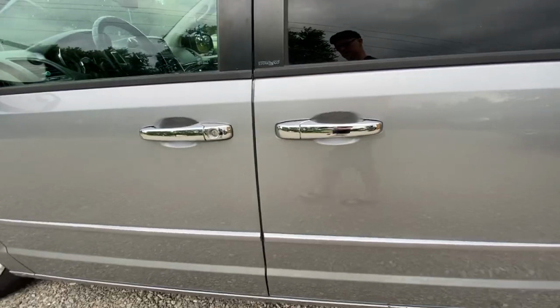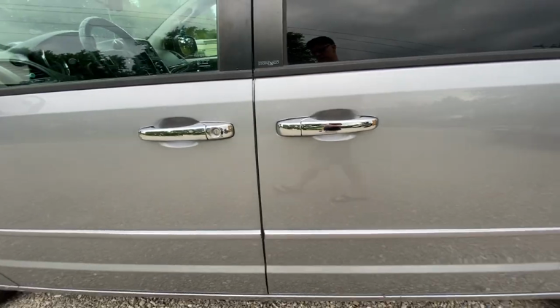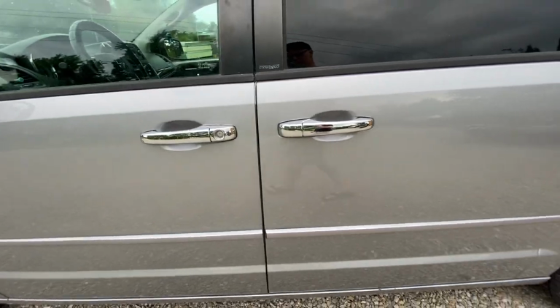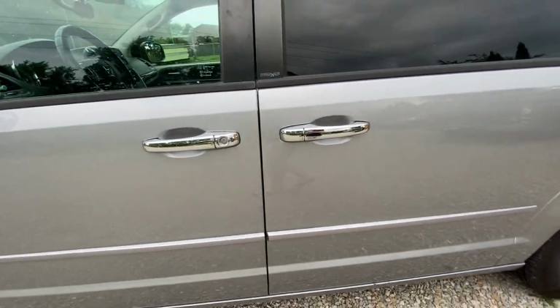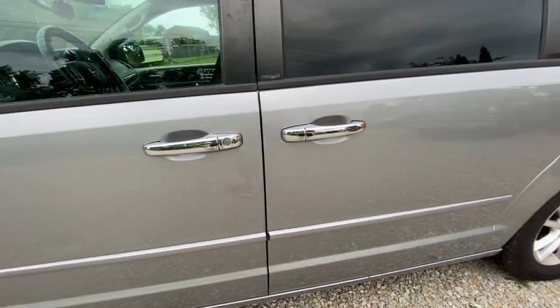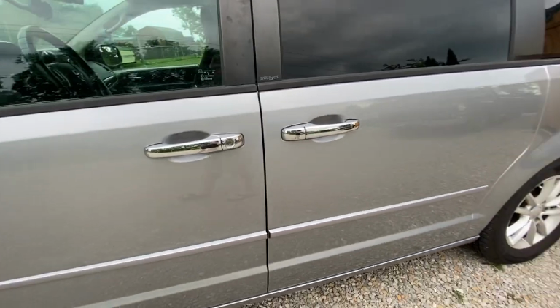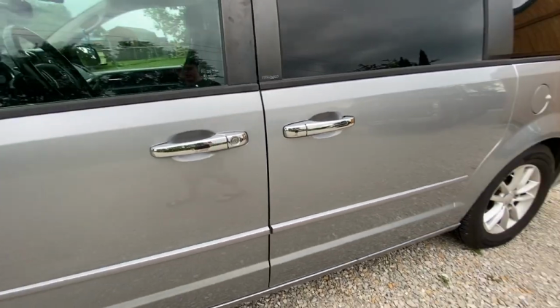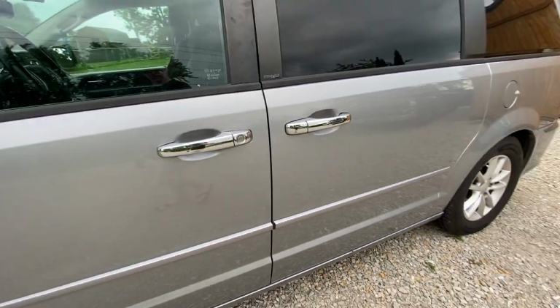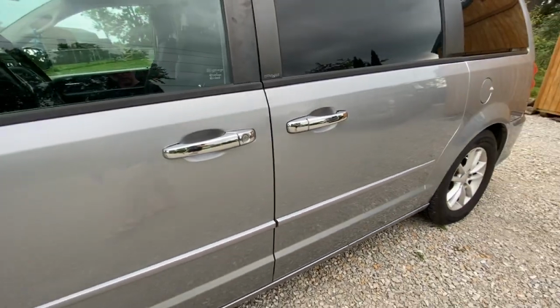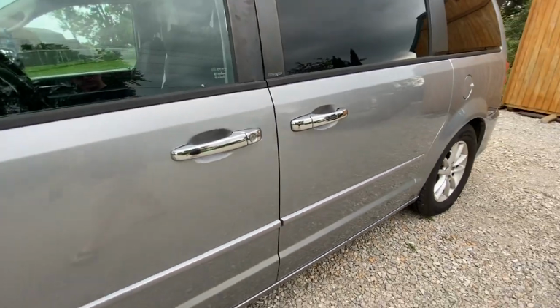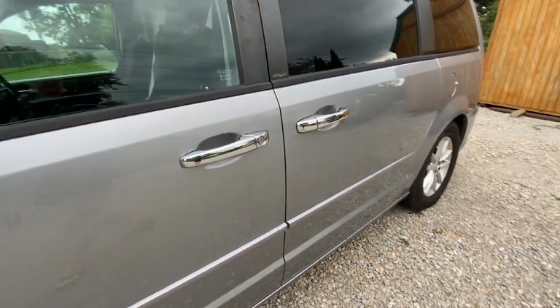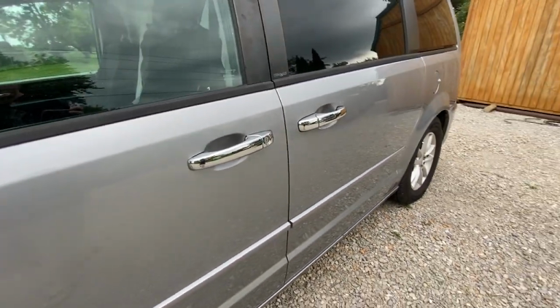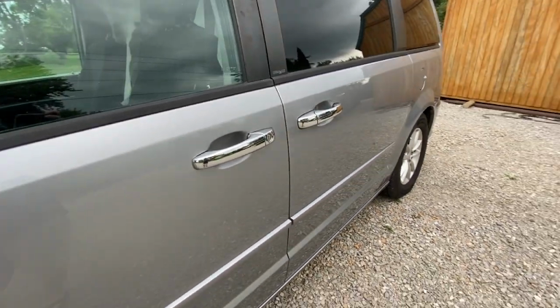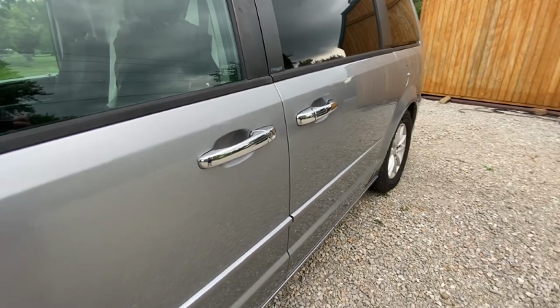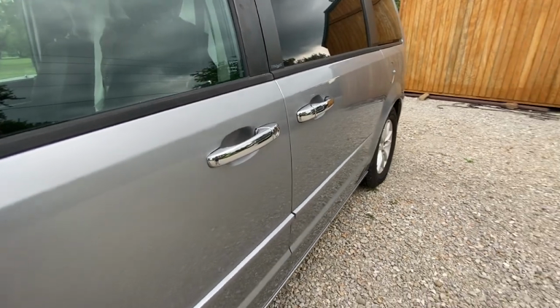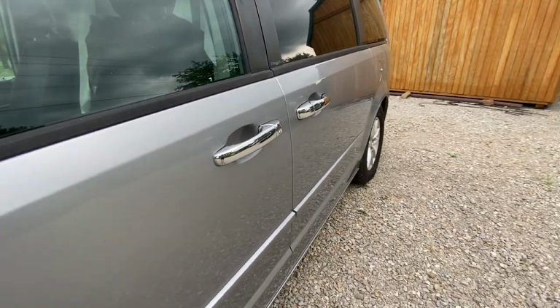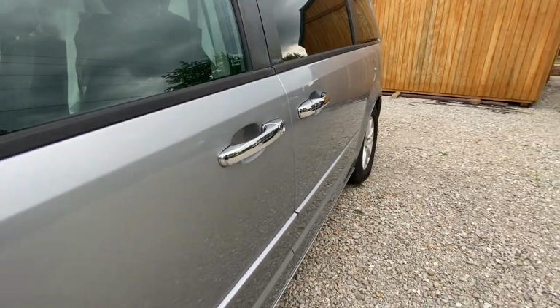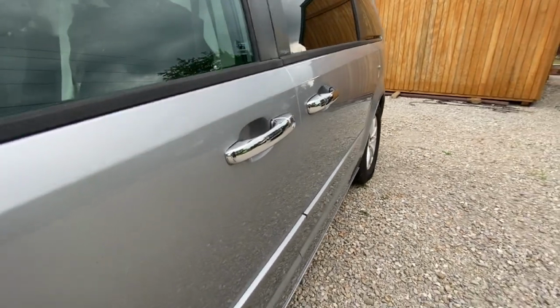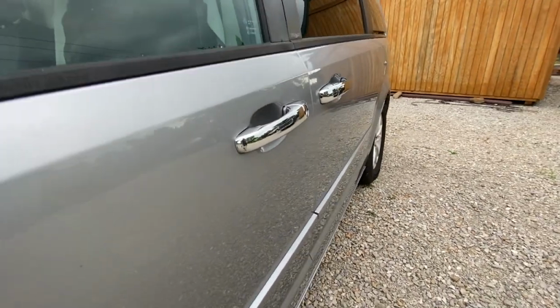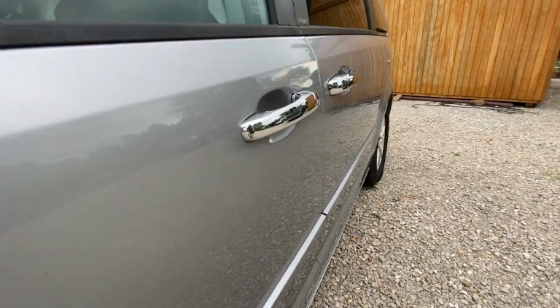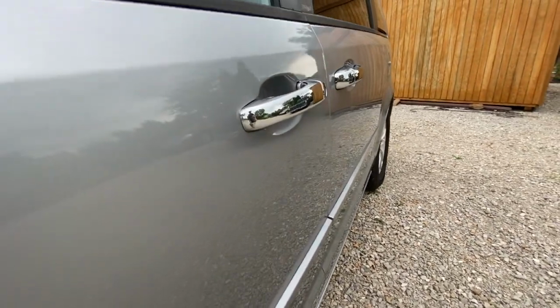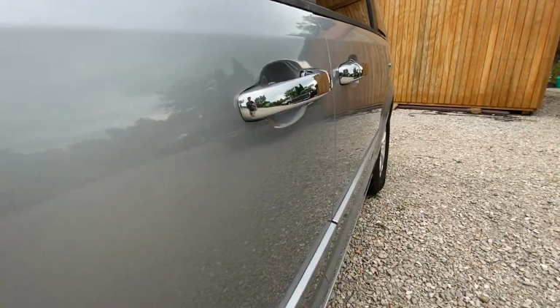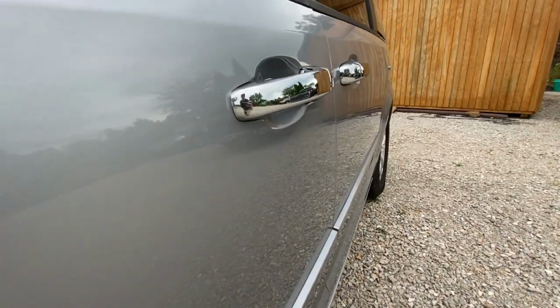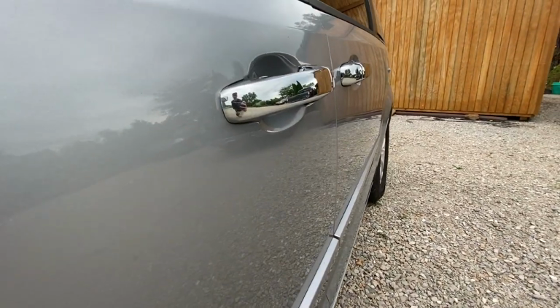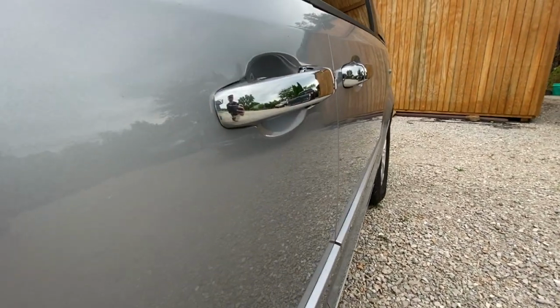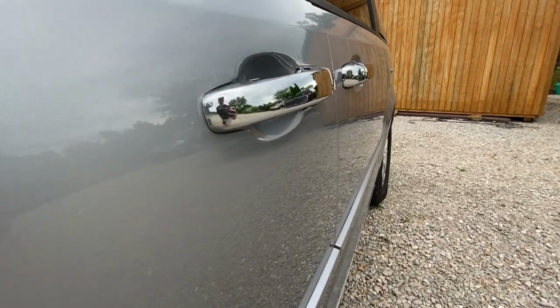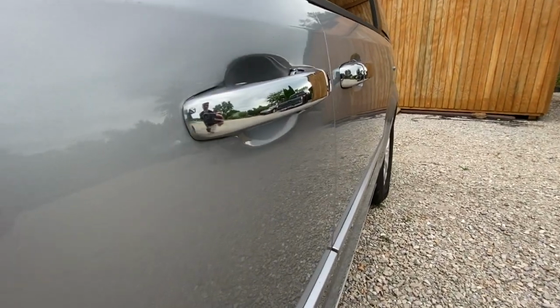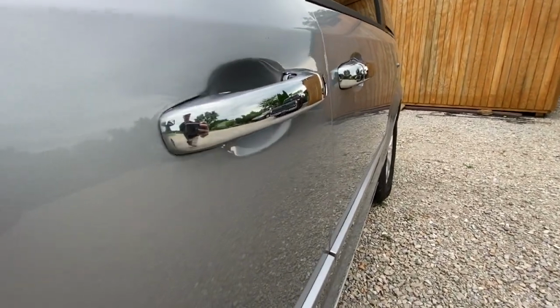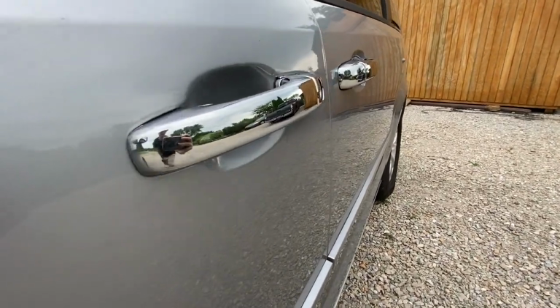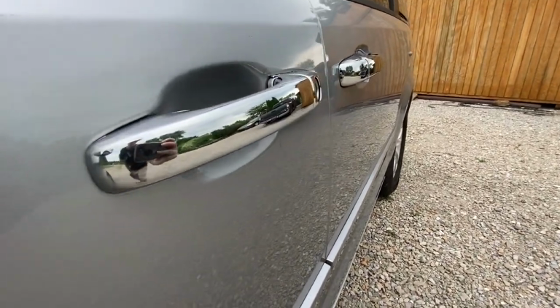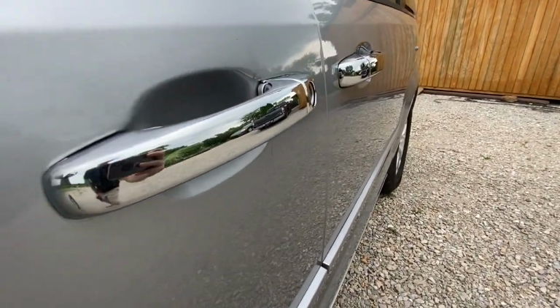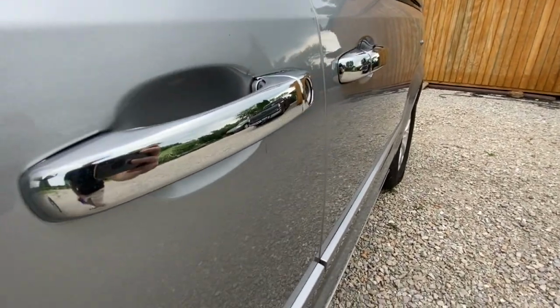I added these chrome door handle covers that attach with double-sided tape and they give me a little bit of bling bling on each side of the van.